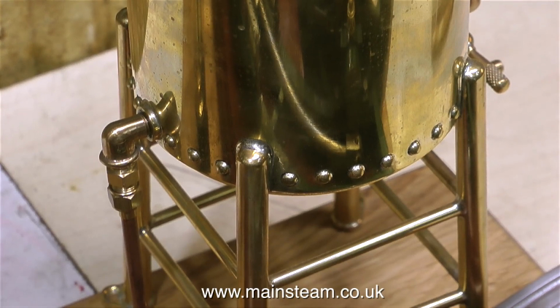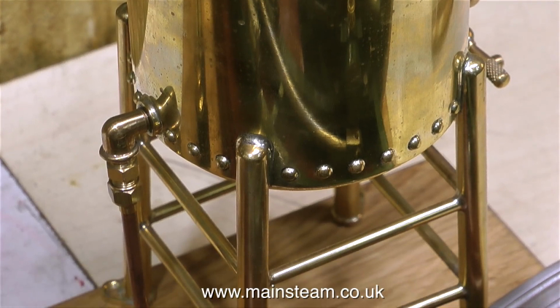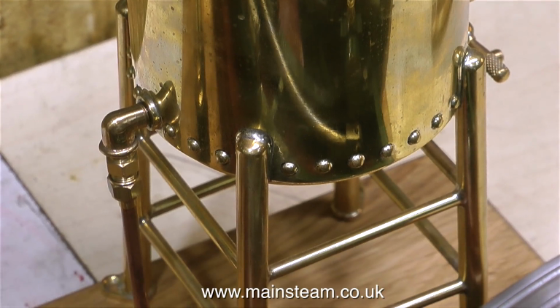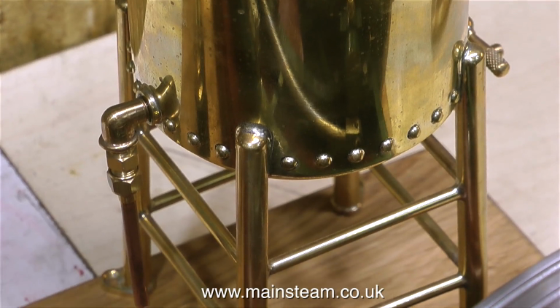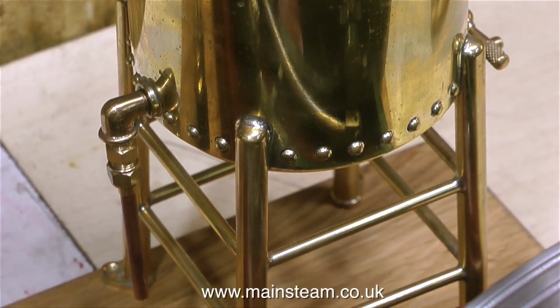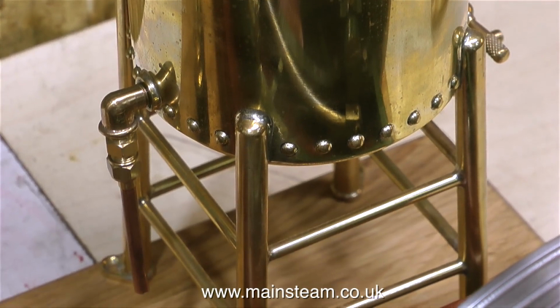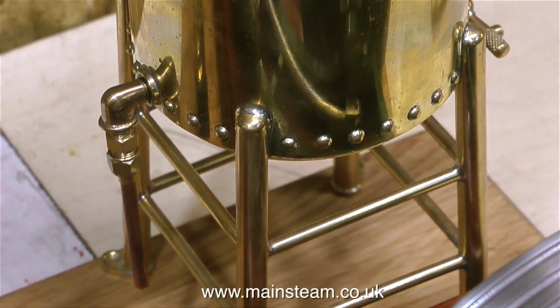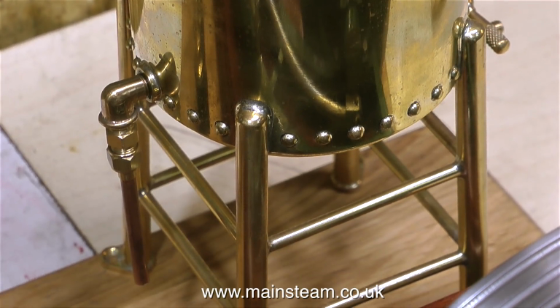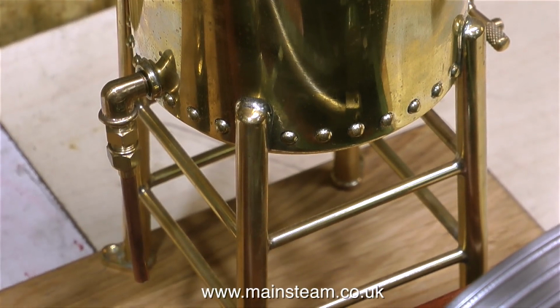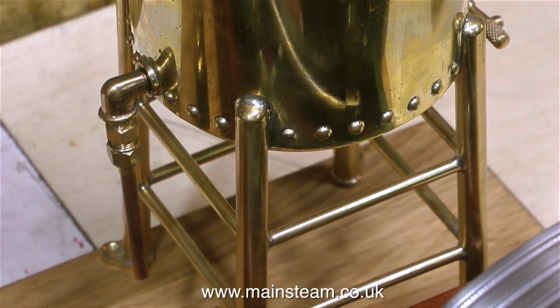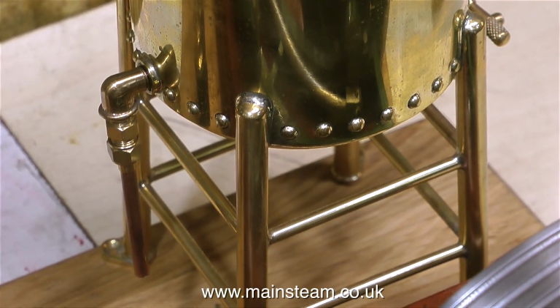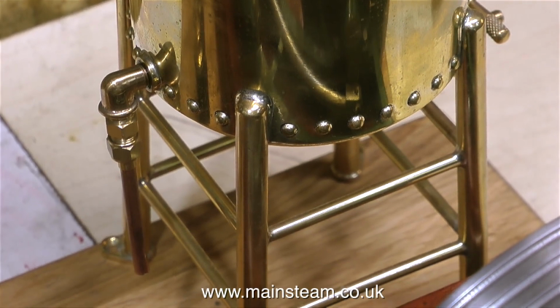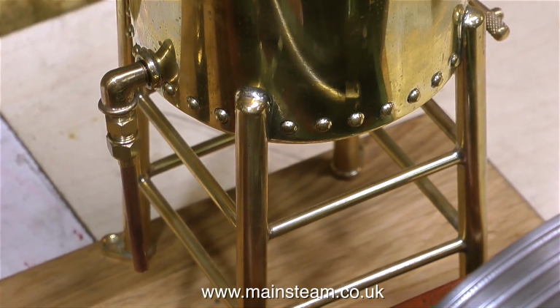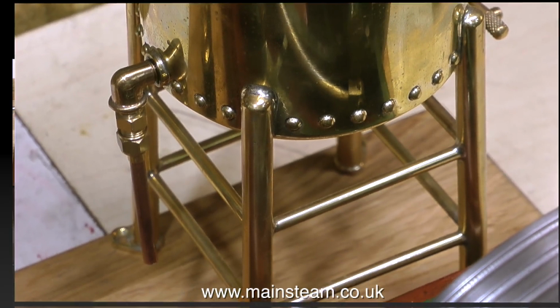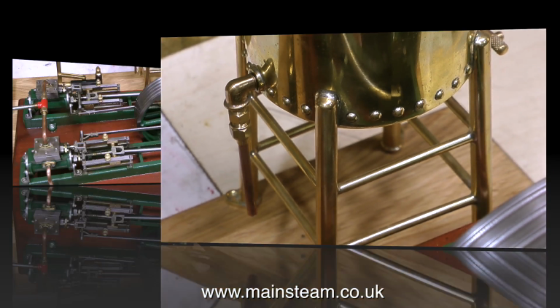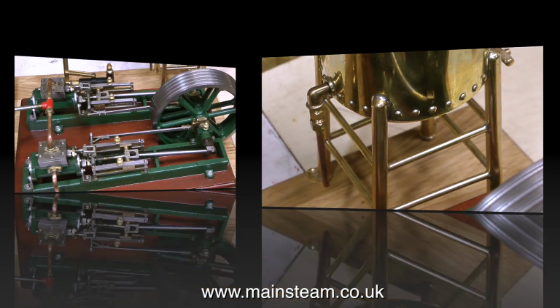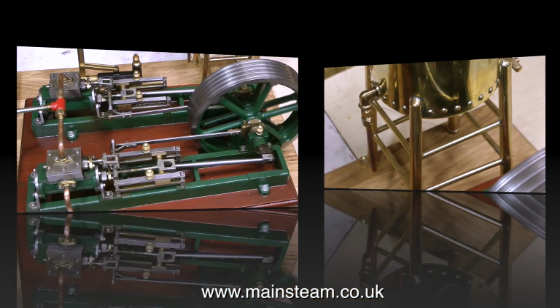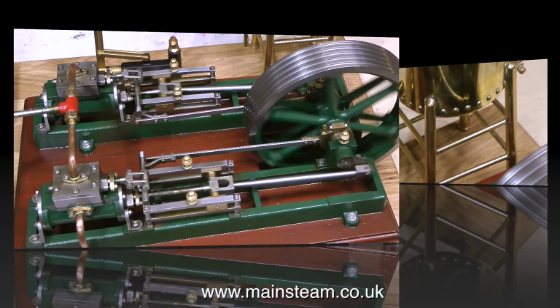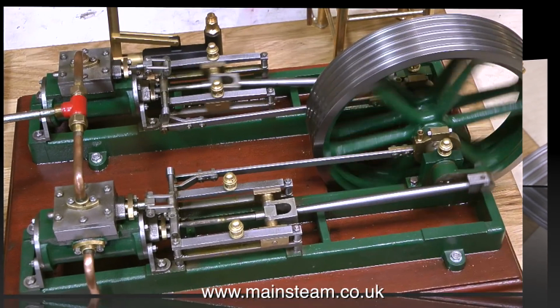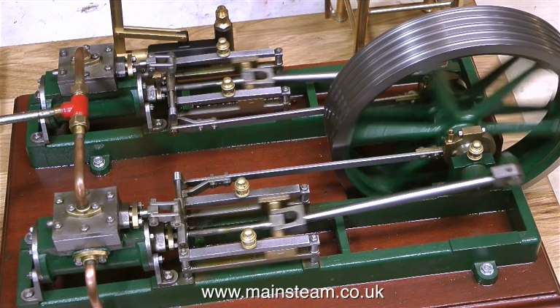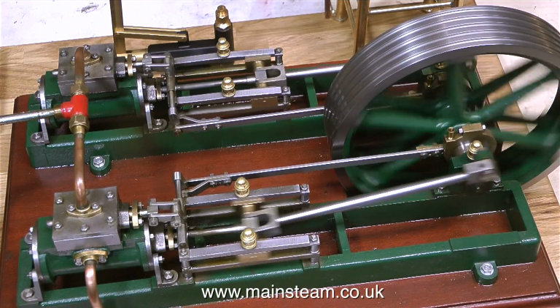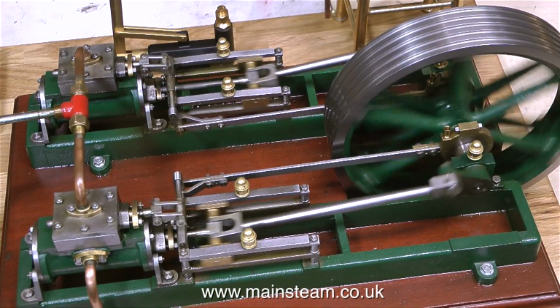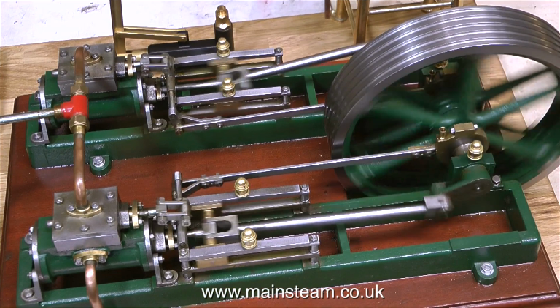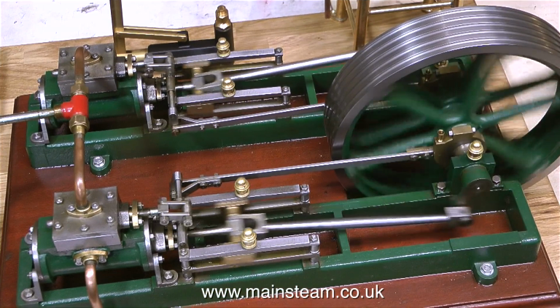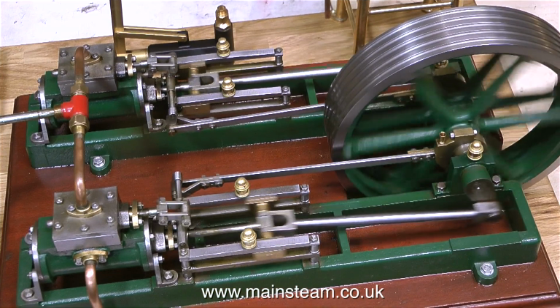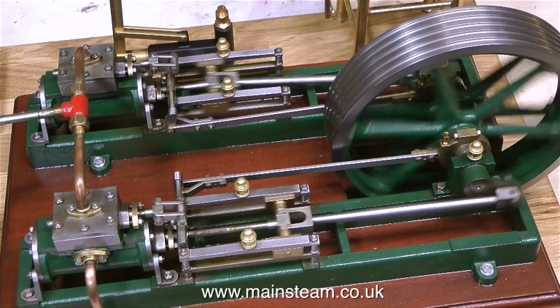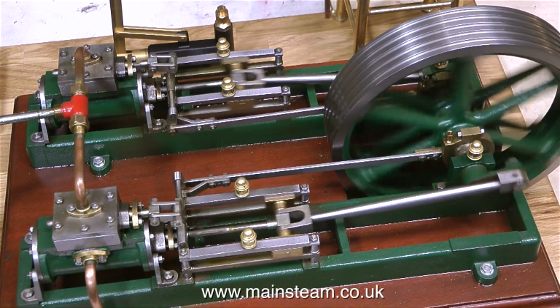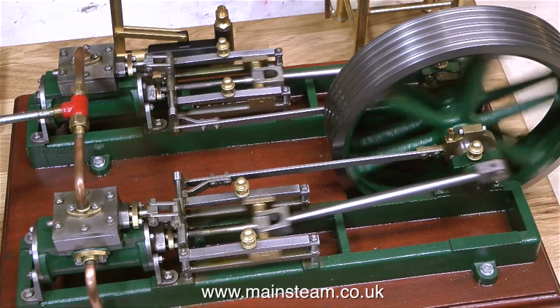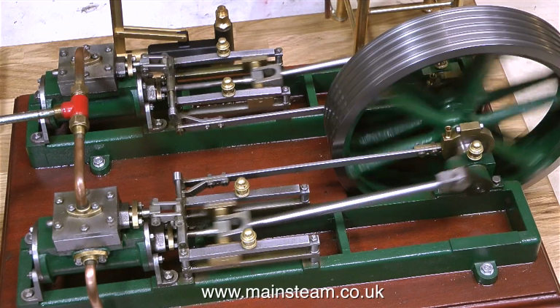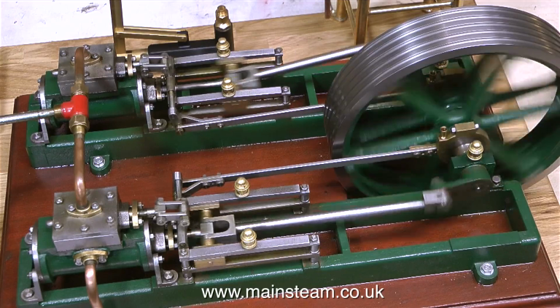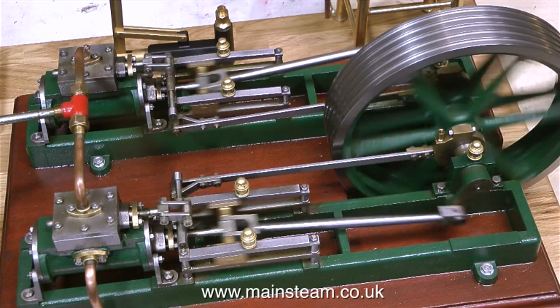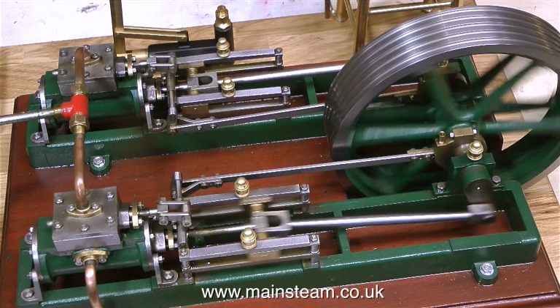But firstly I'll stop talking and run the steam engine. This is on compressed air in slow motion.